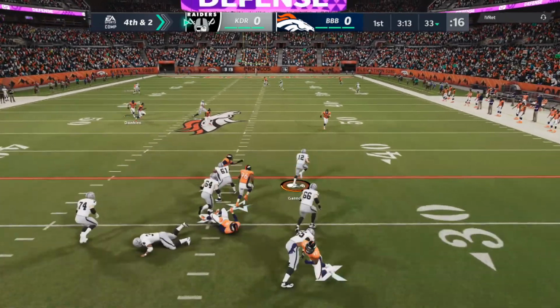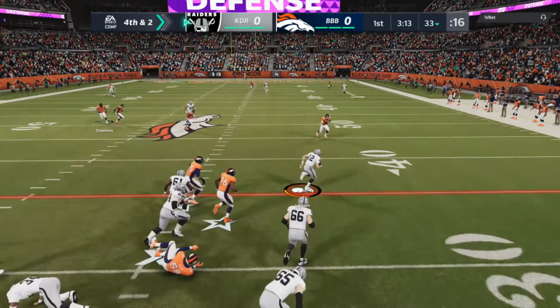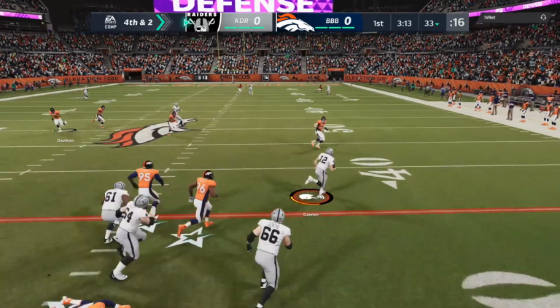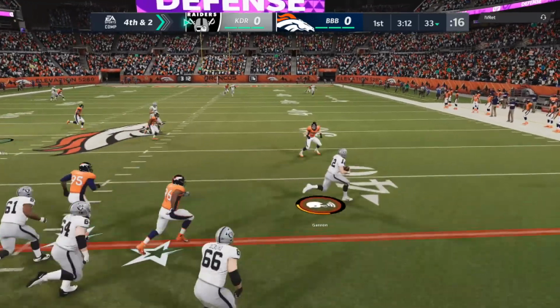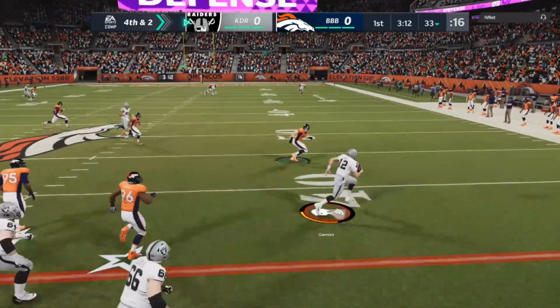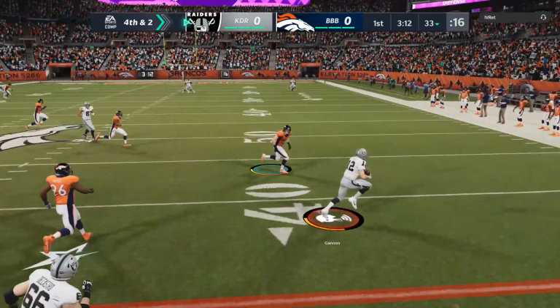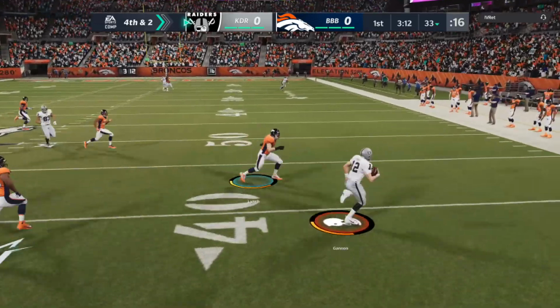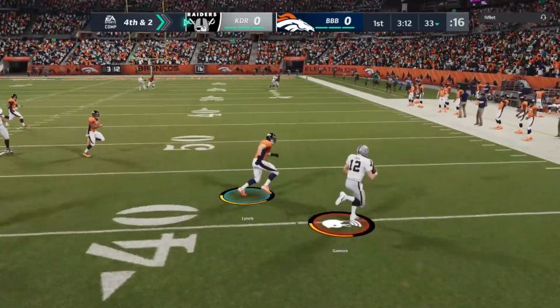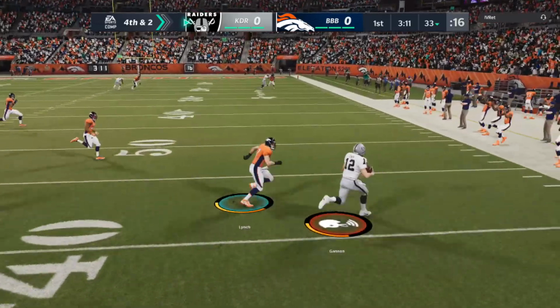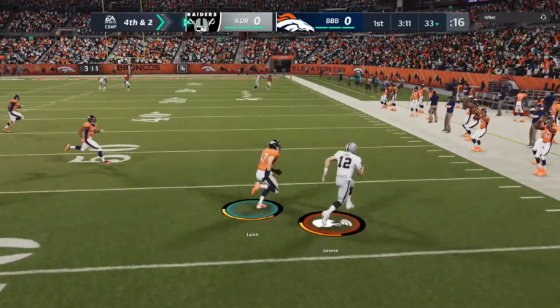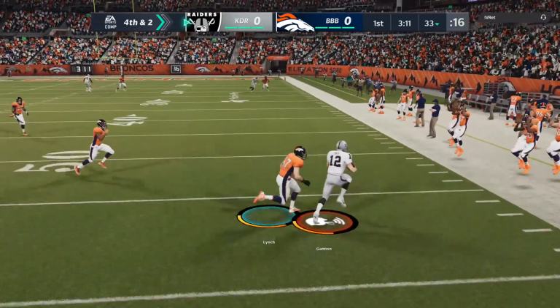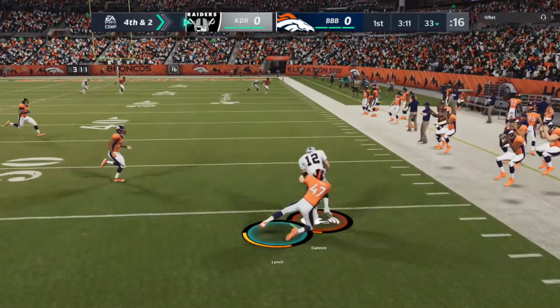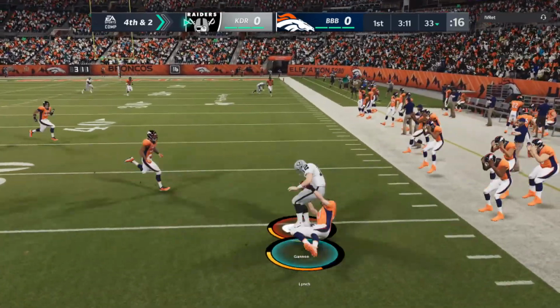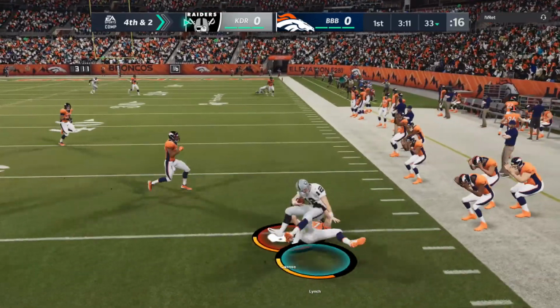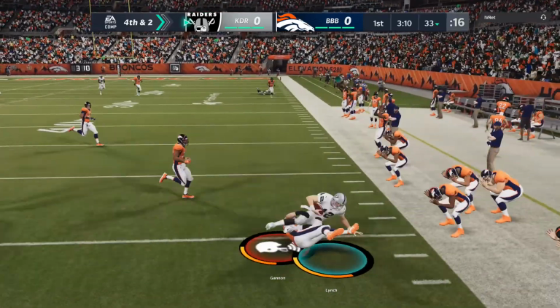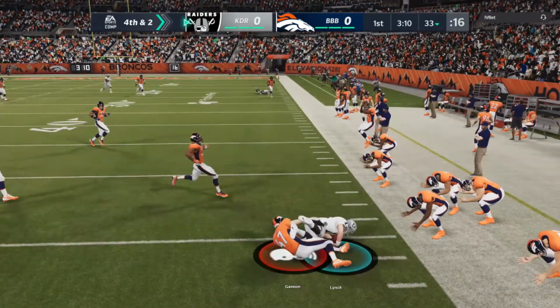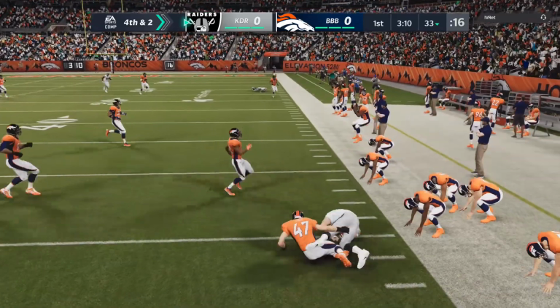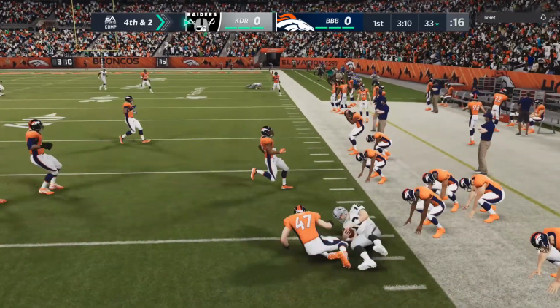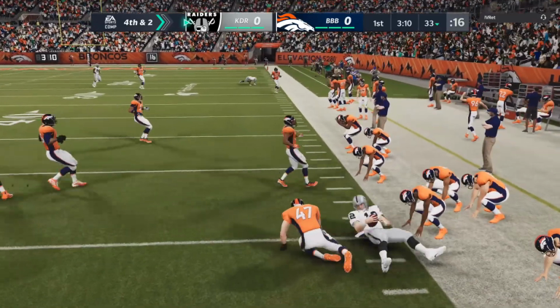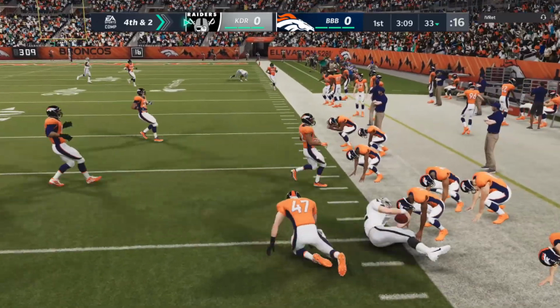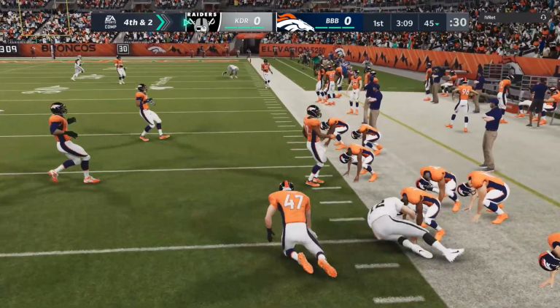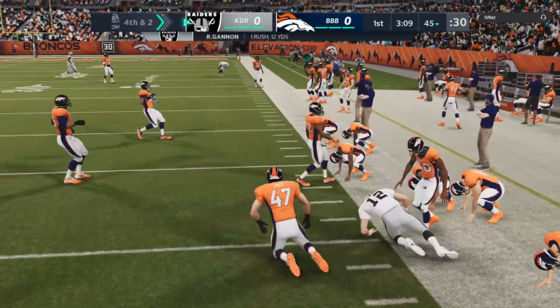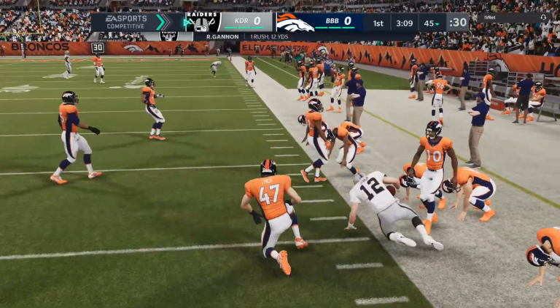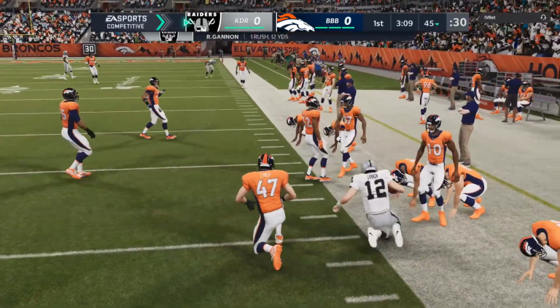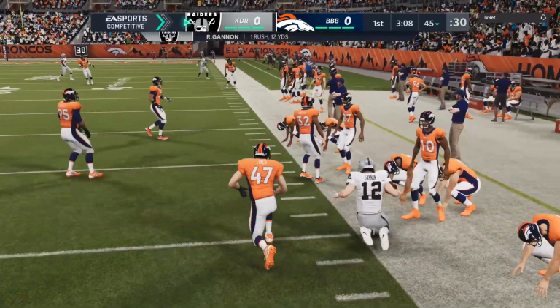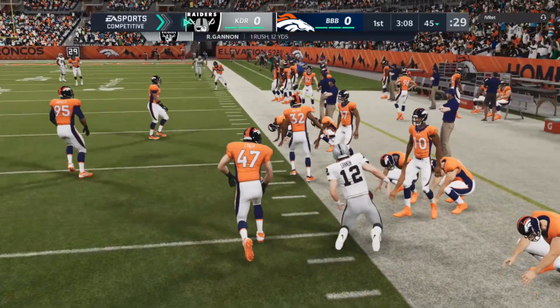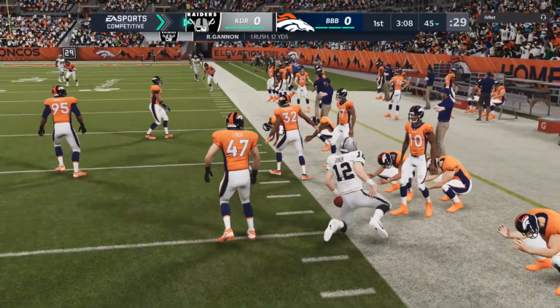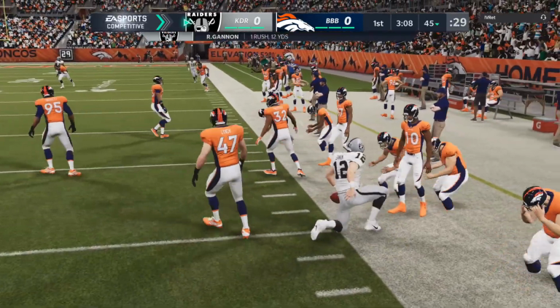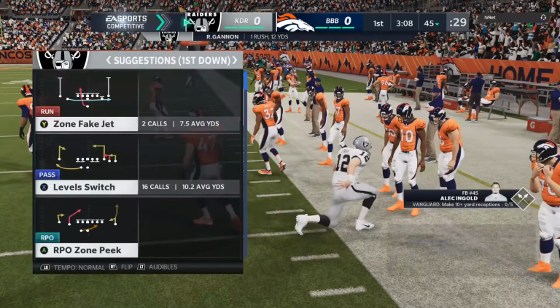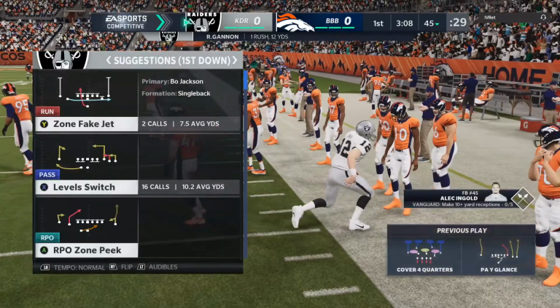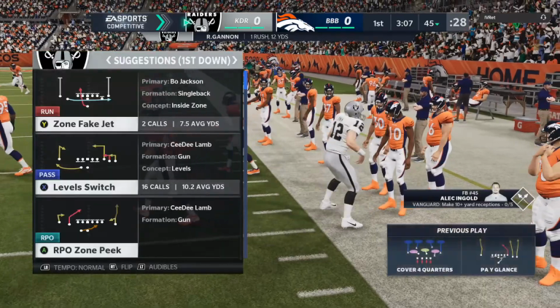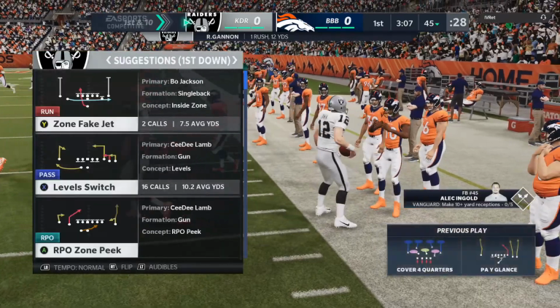He may try and run for this, and he'll be tackled right on the chalk of the 45.